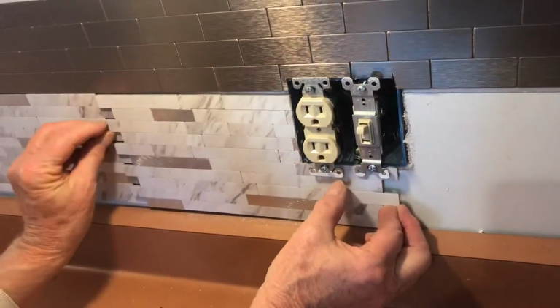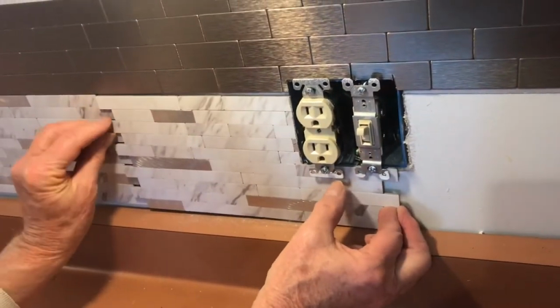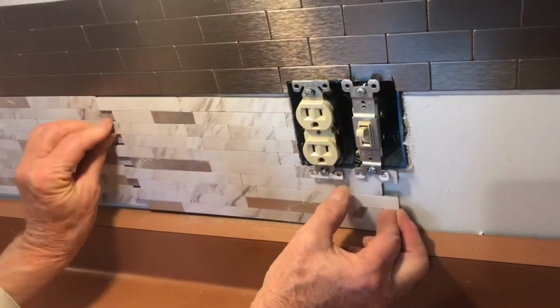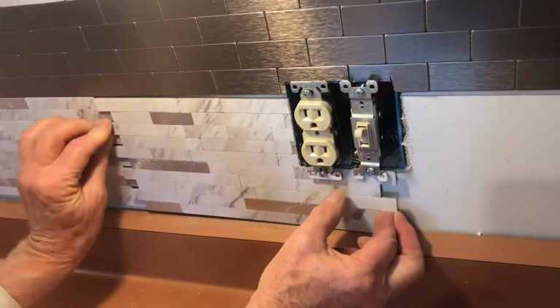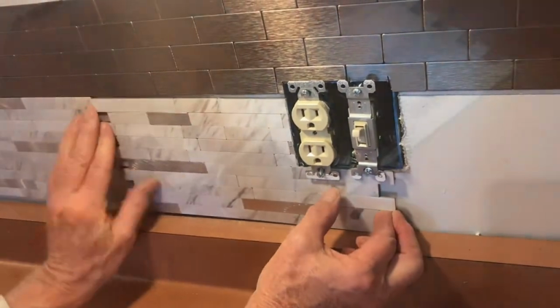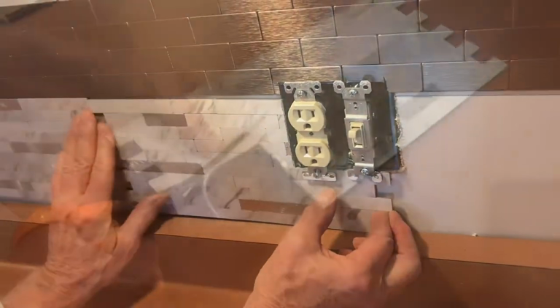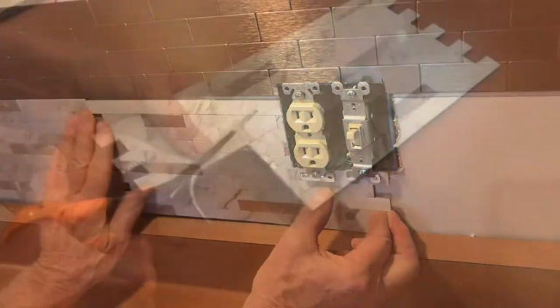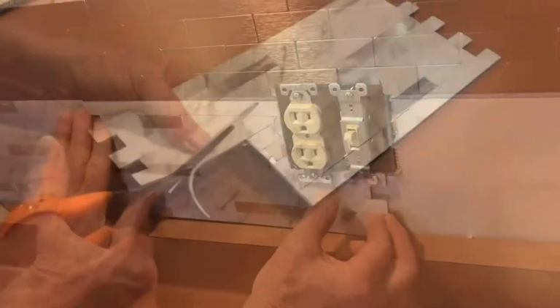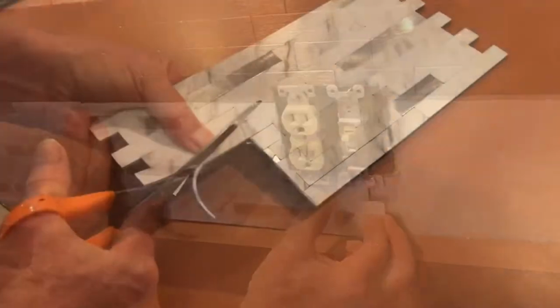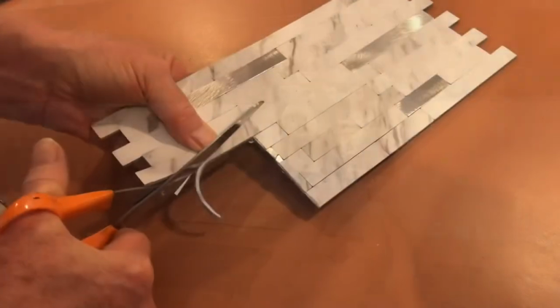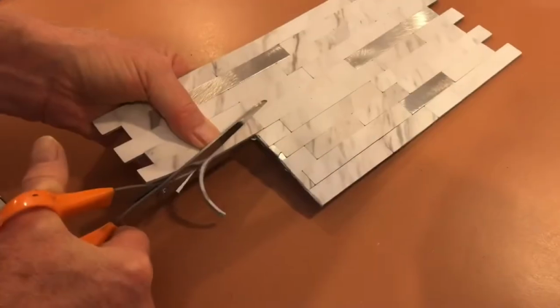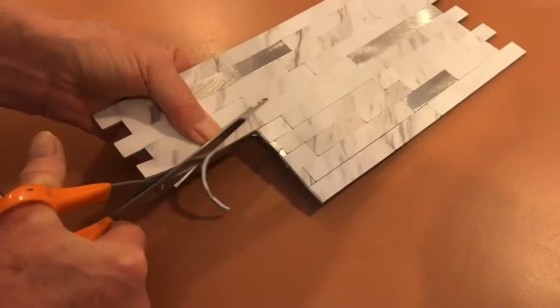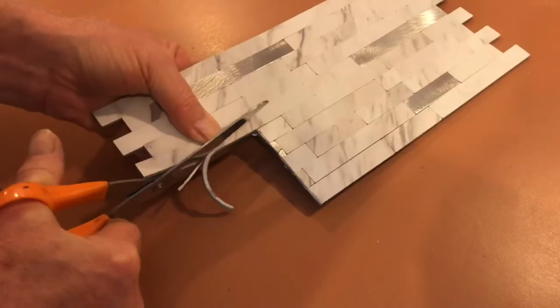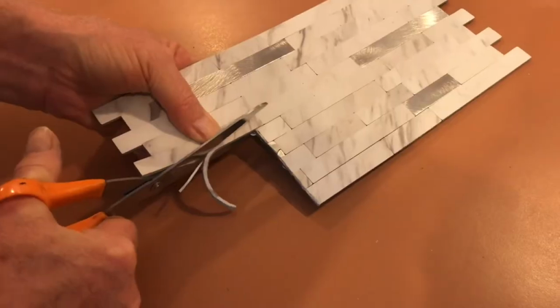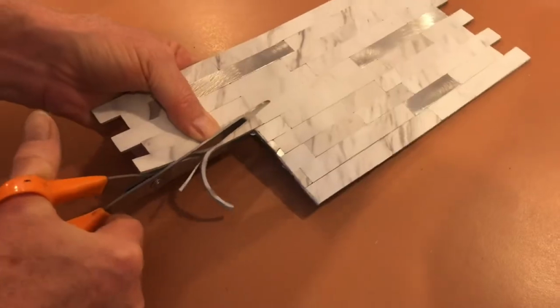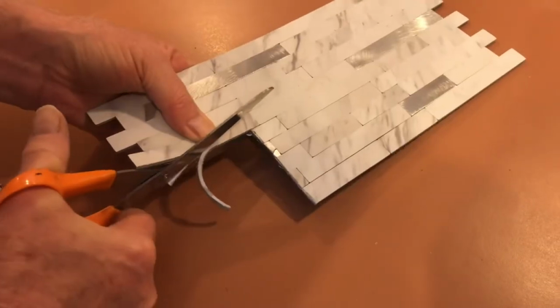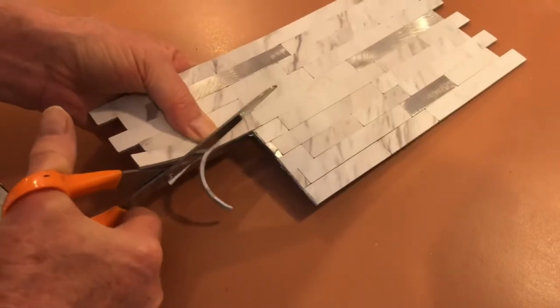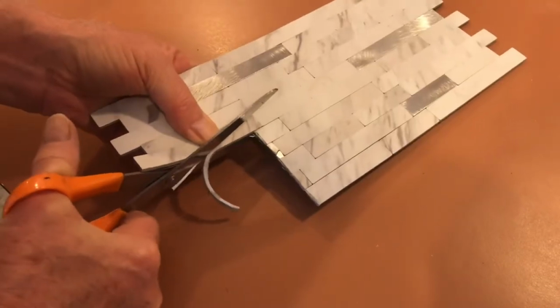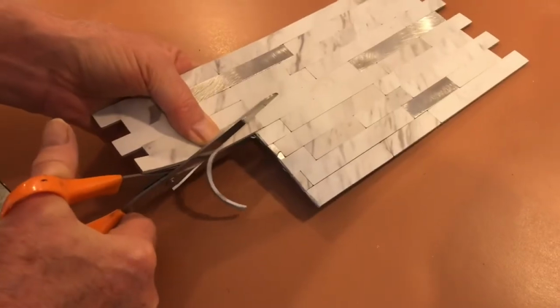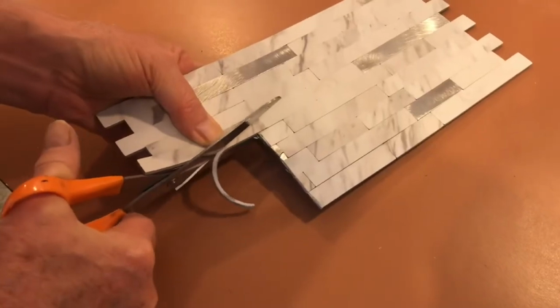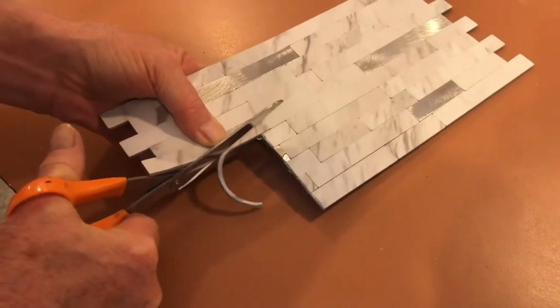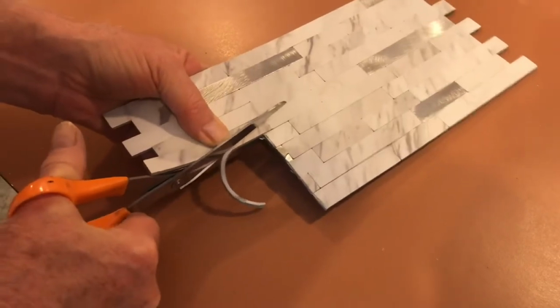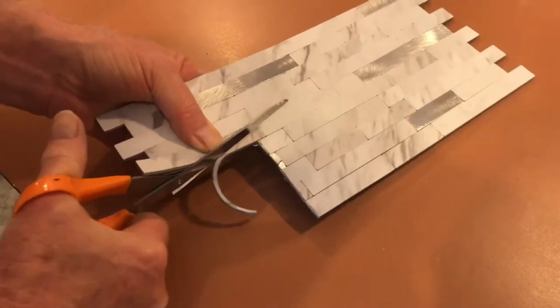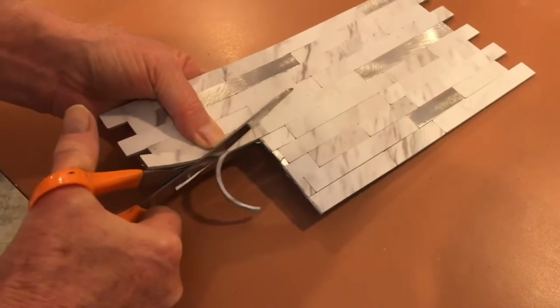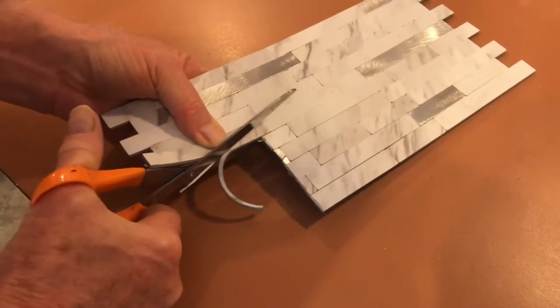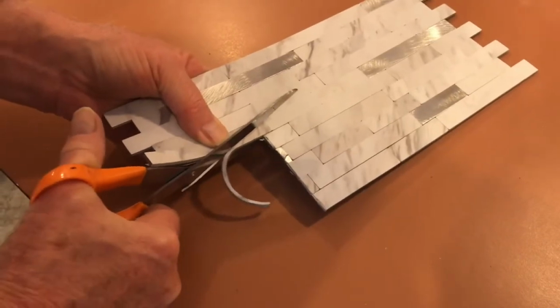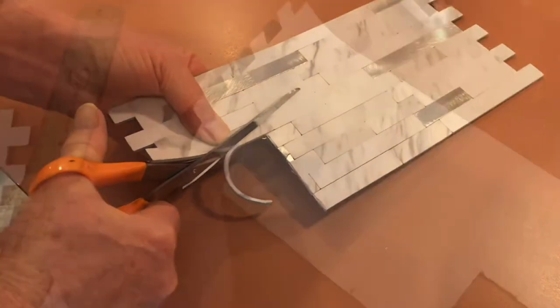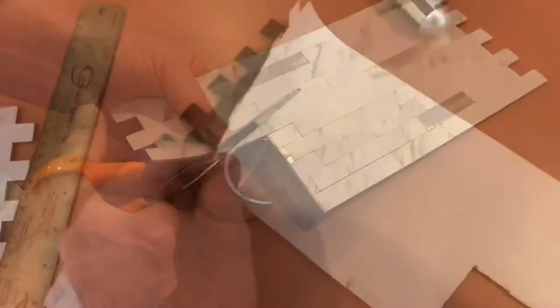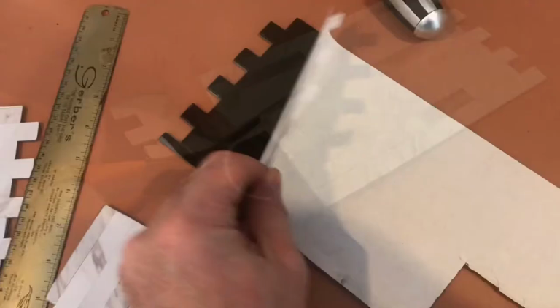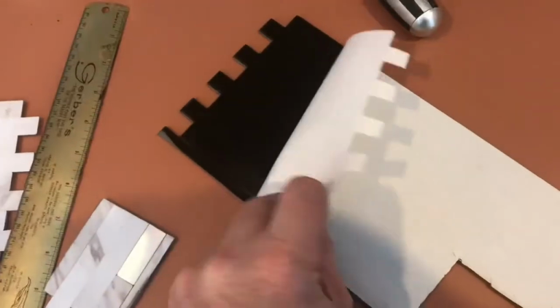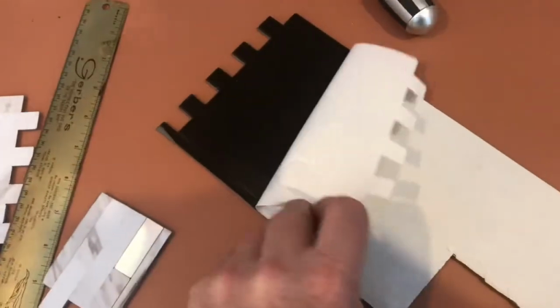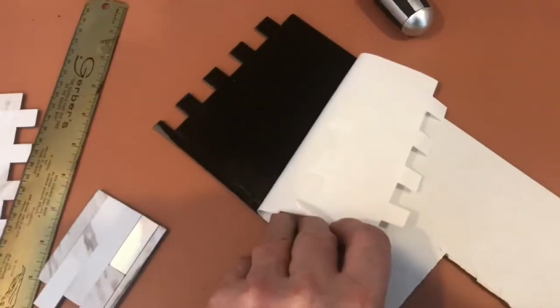Here we need to trim off just a little more. It's easier to try to cut off more than to try to add material.